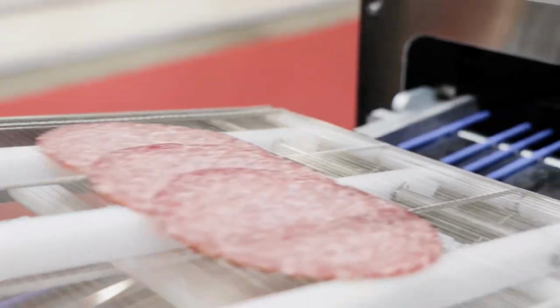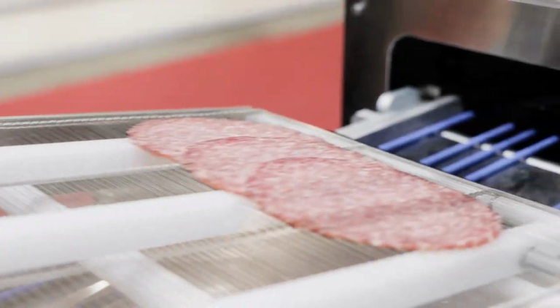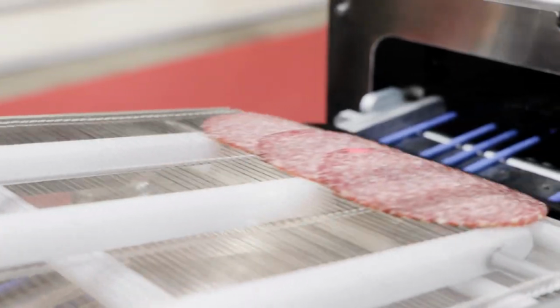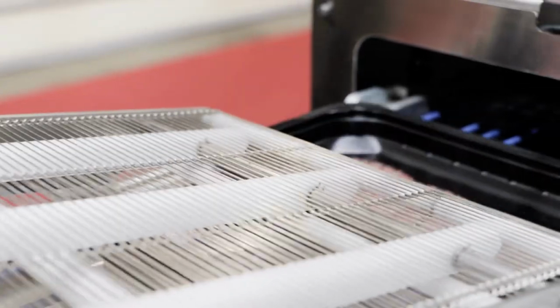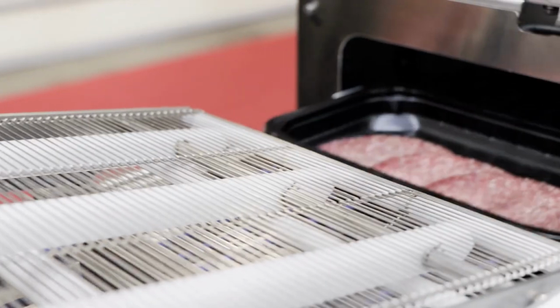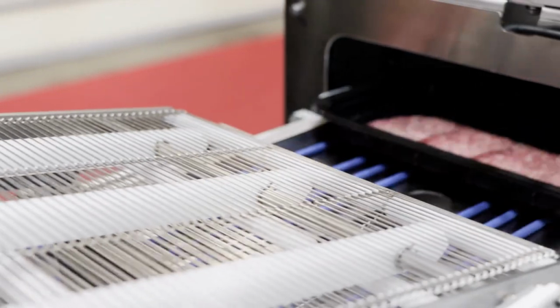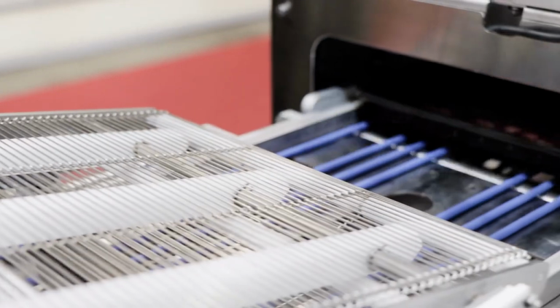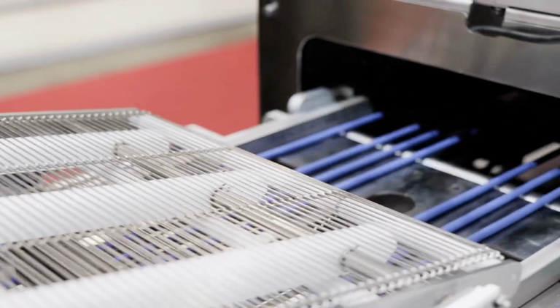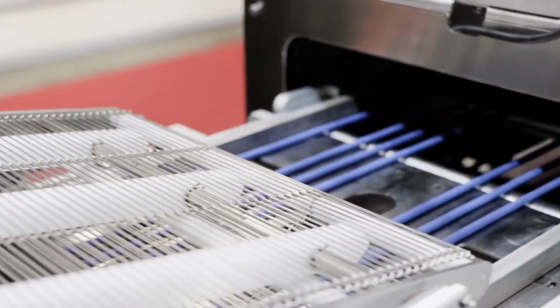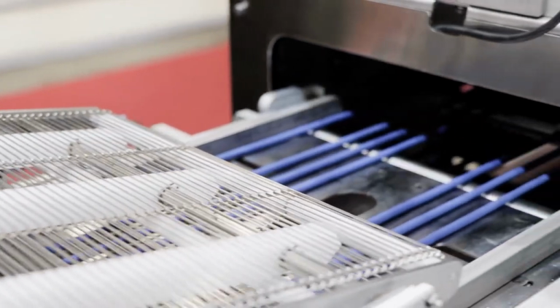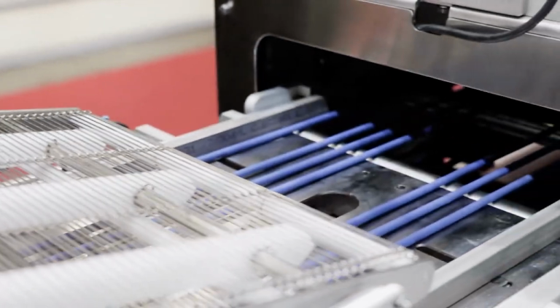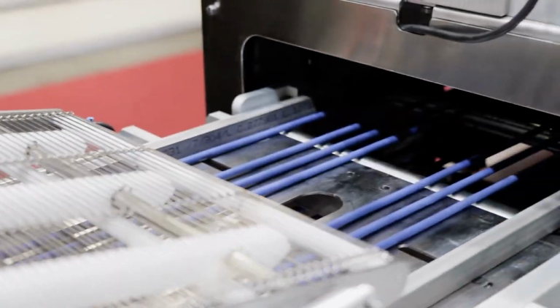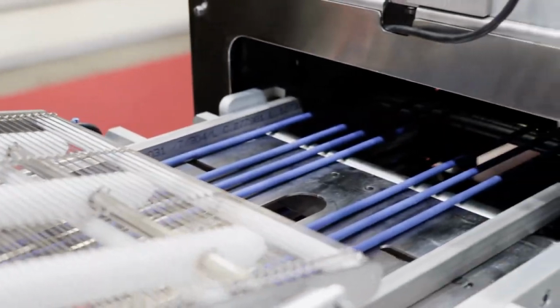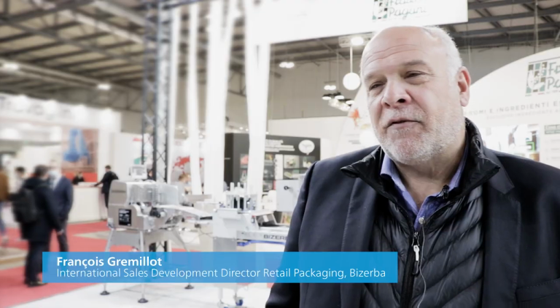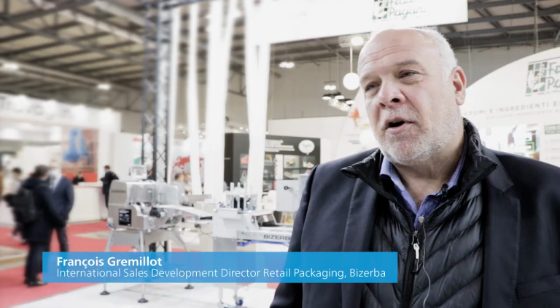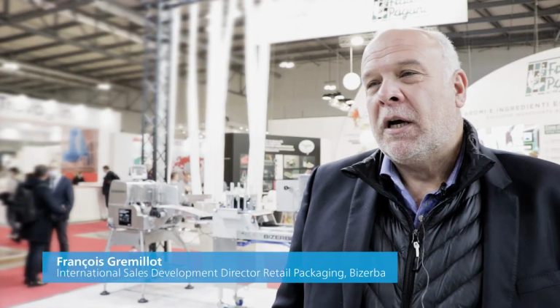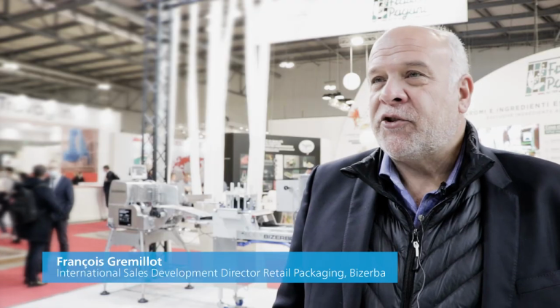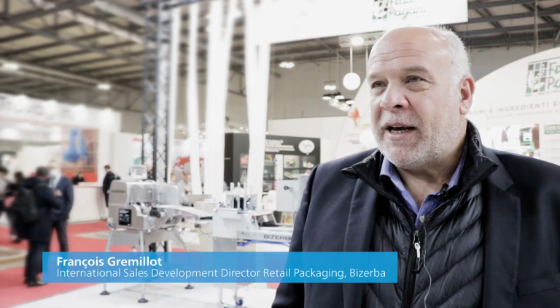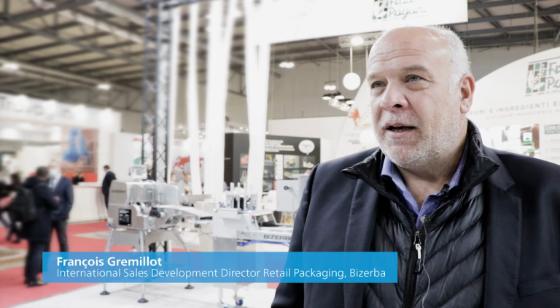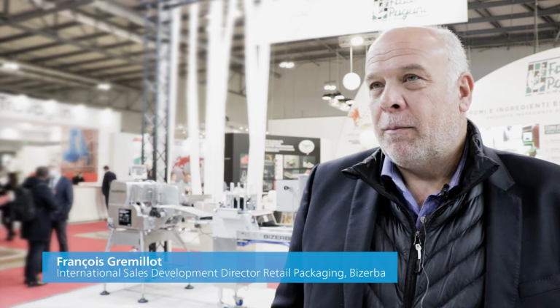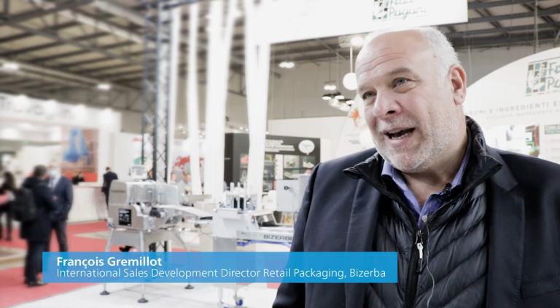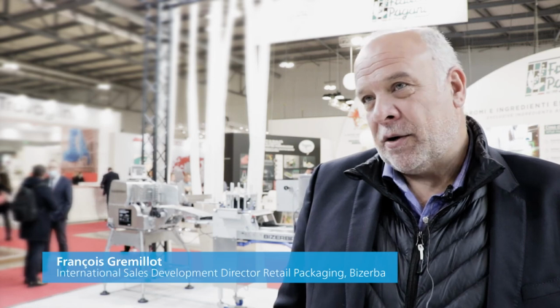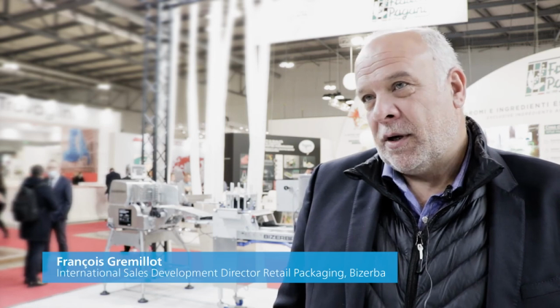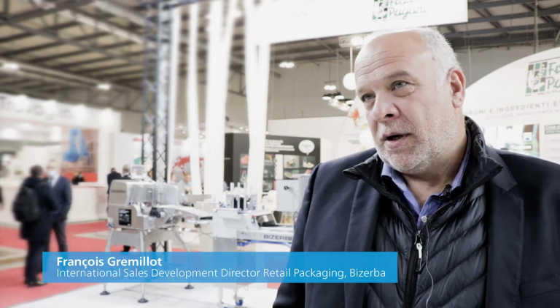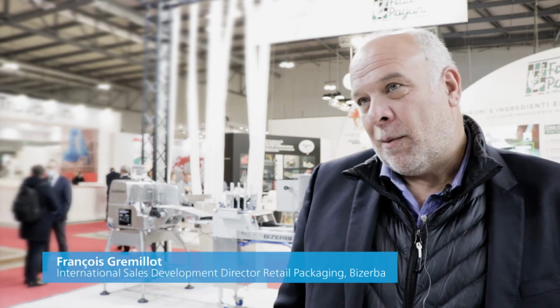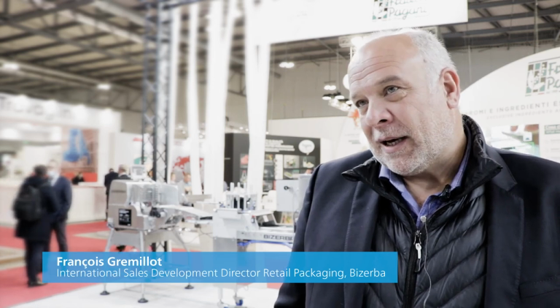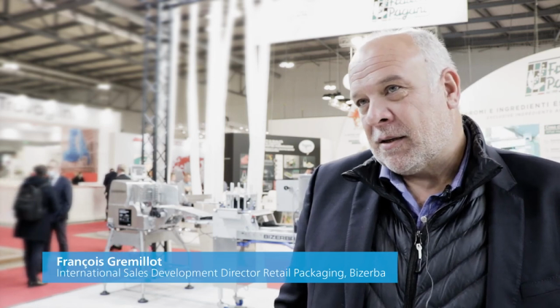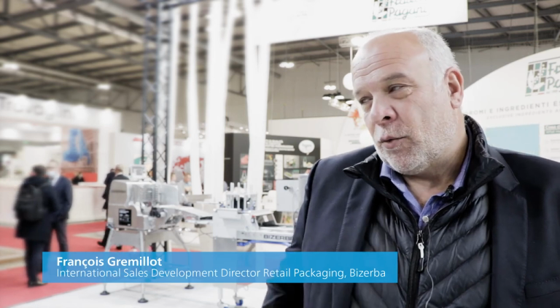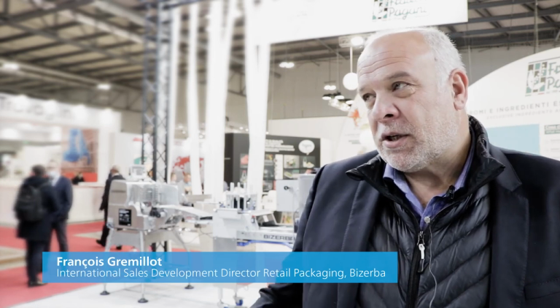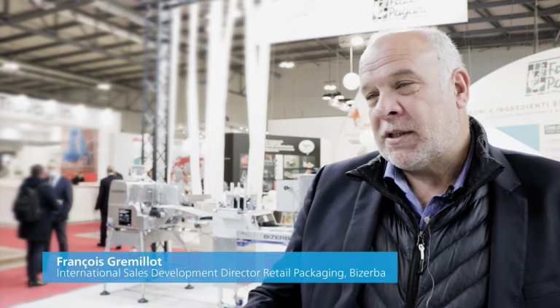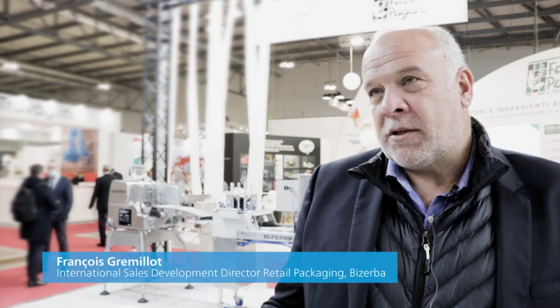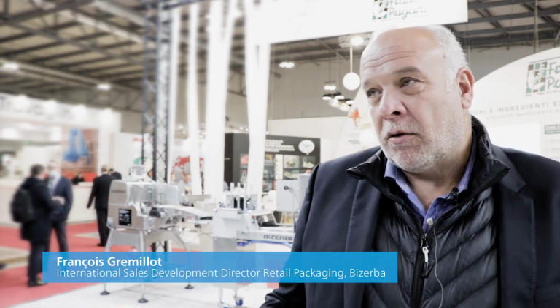So what is special about the TPC-15? TPC stands for Tray Packer Compact, which says it all.